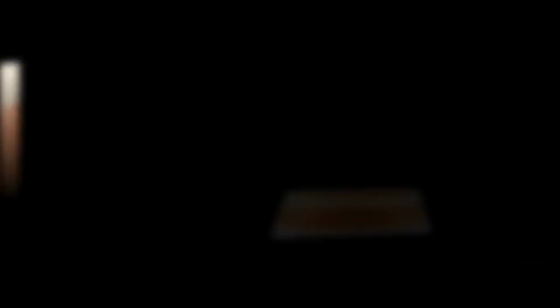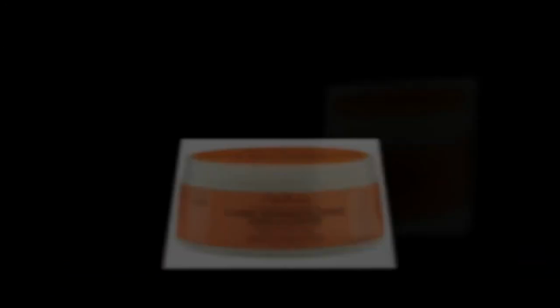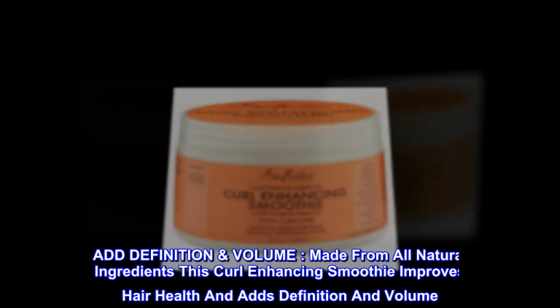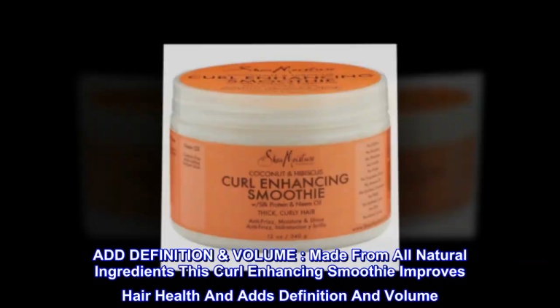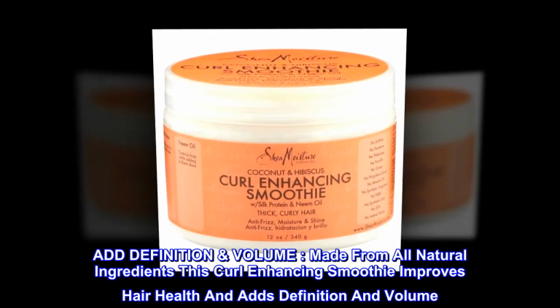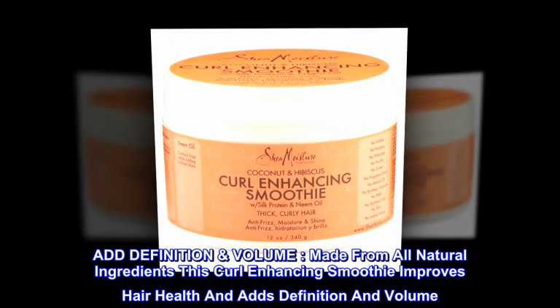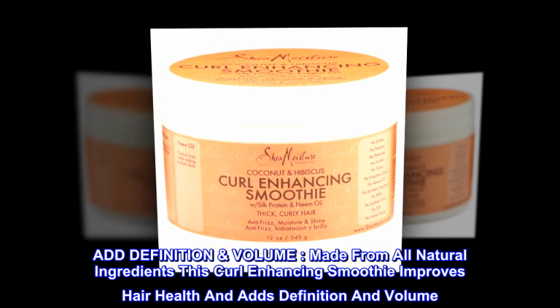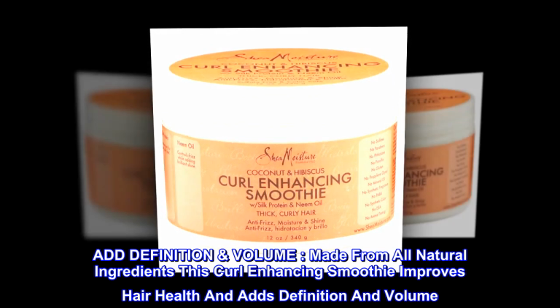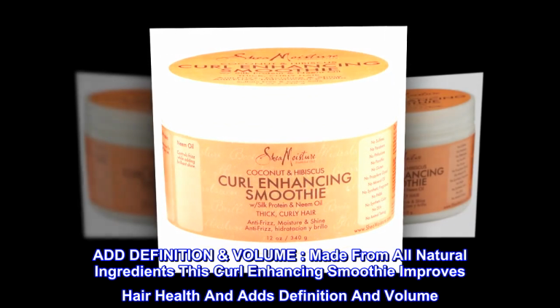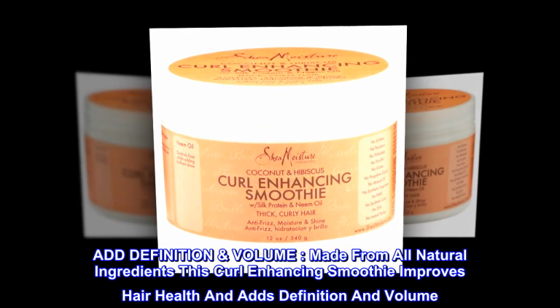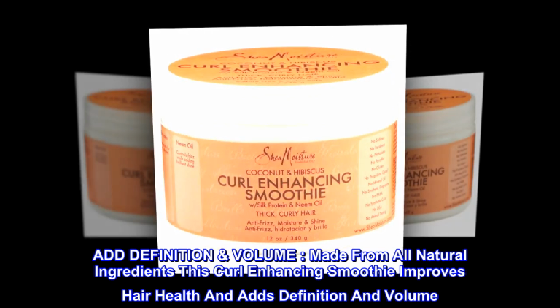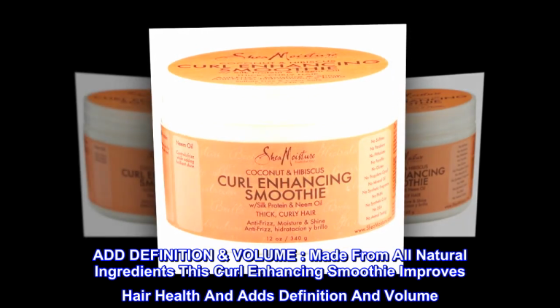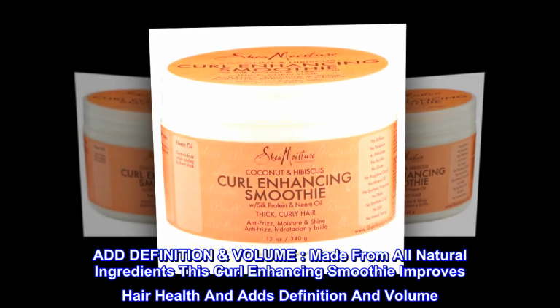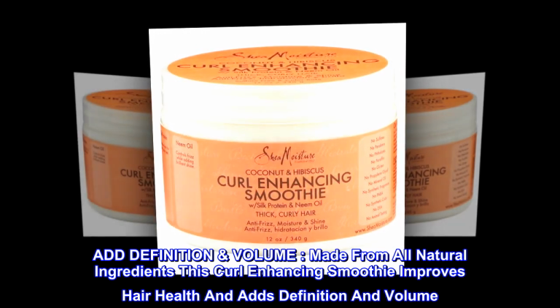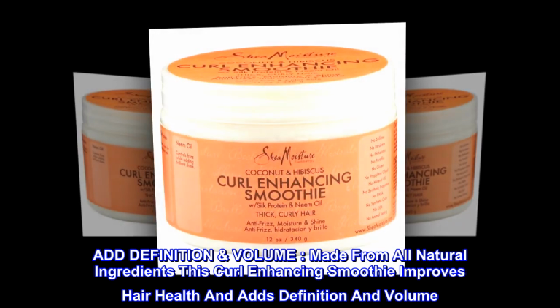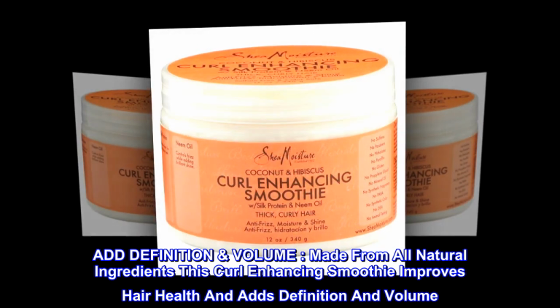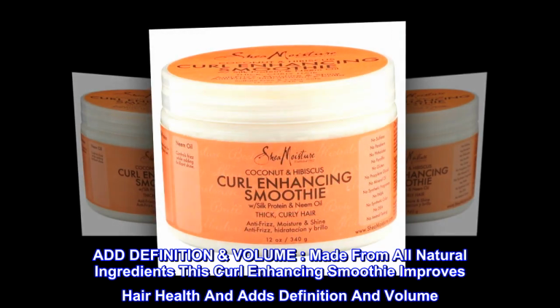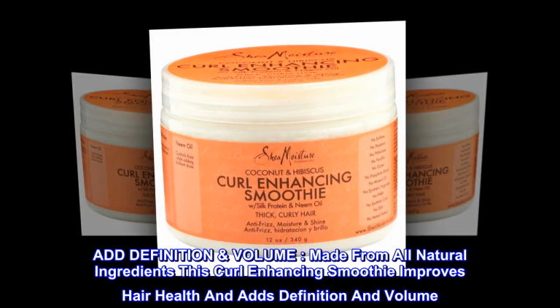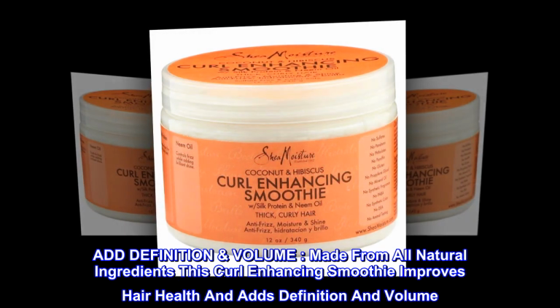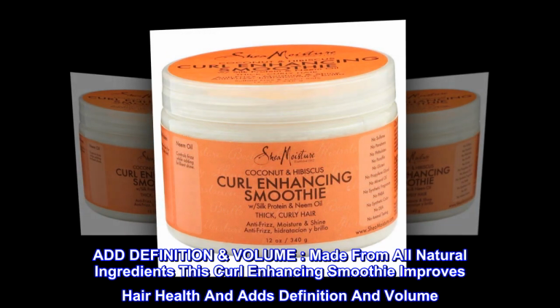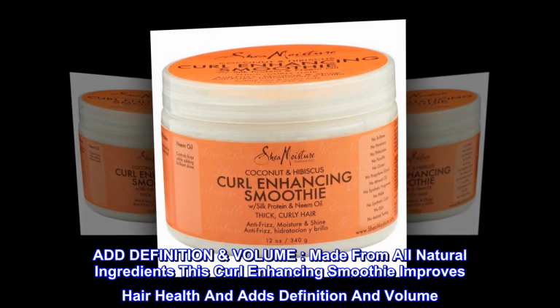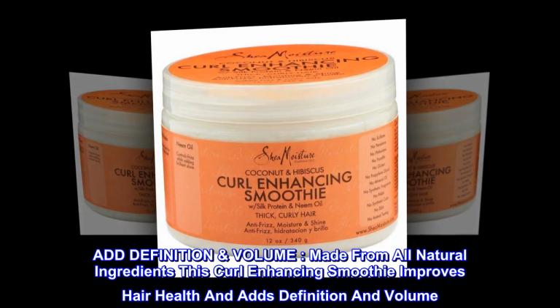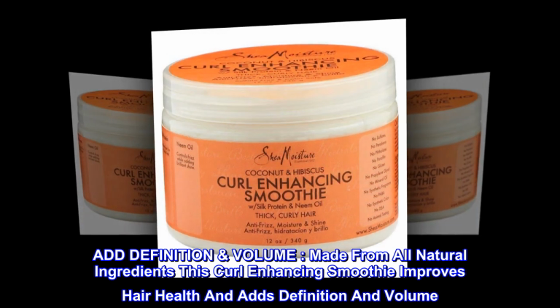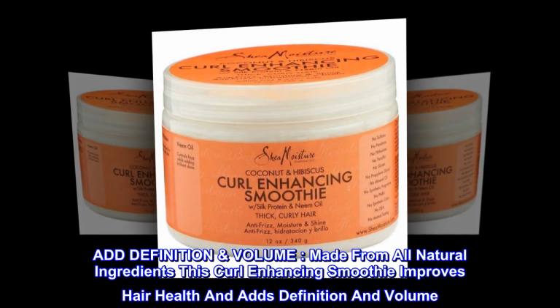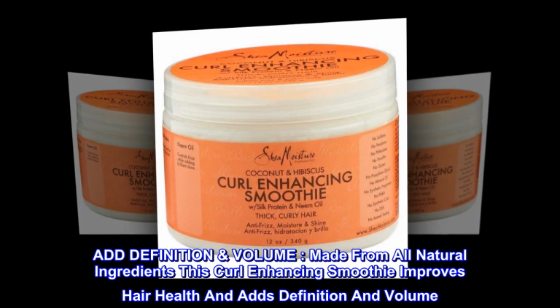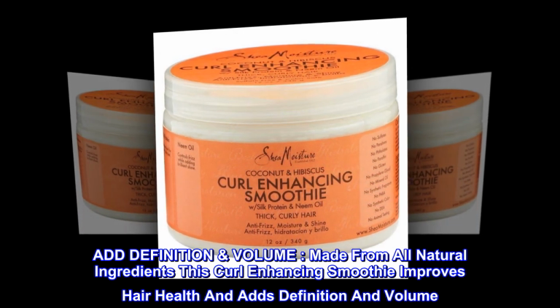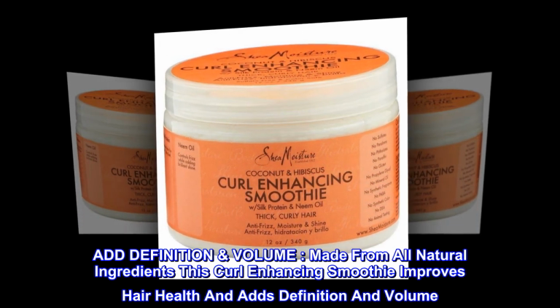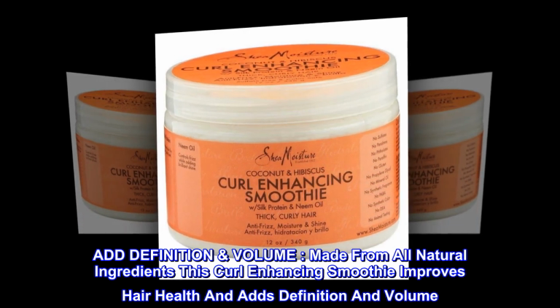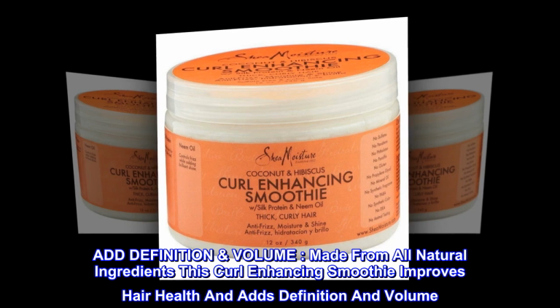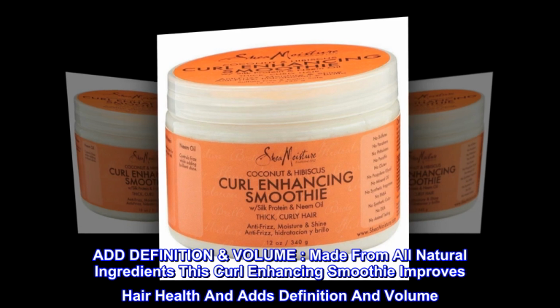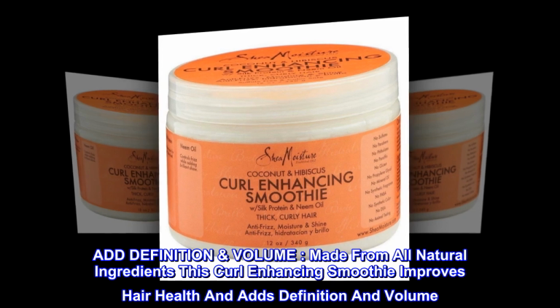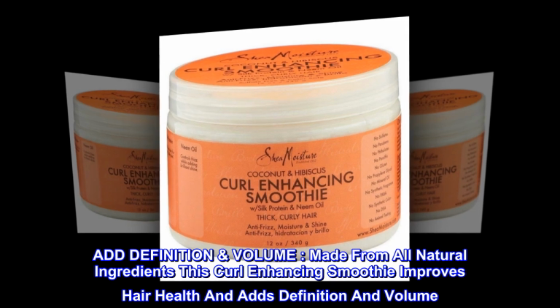Add definition and volume. Made from all natural ingredients, this curl enhancing smoothie improves hair health and adds definition and volume.